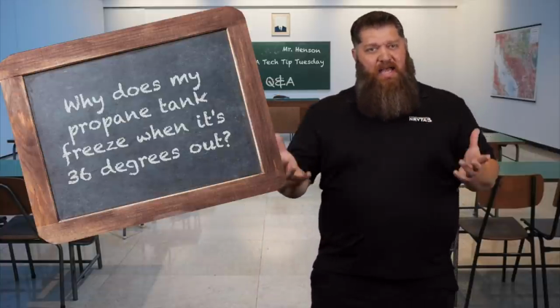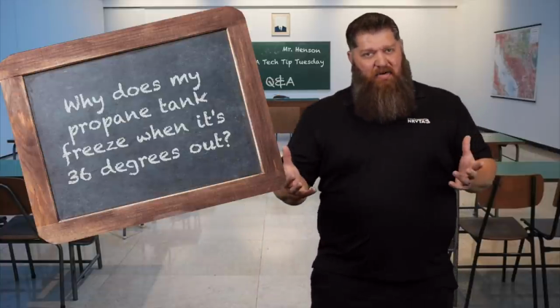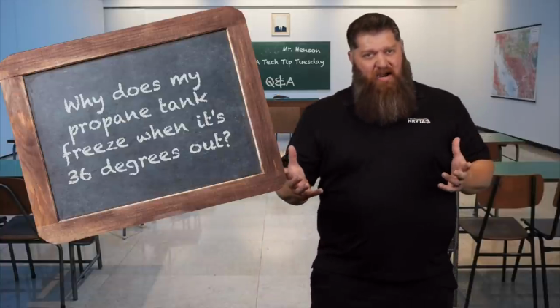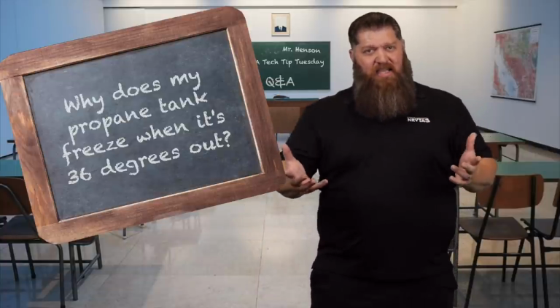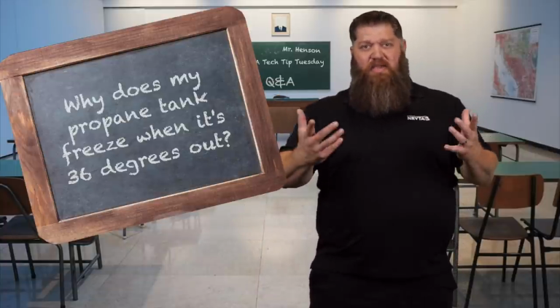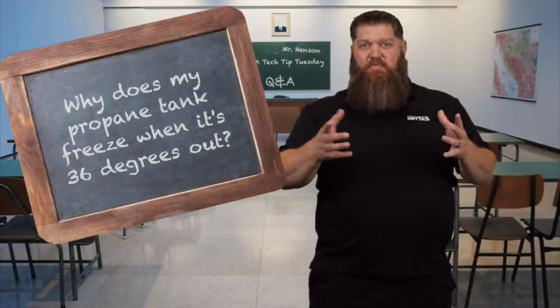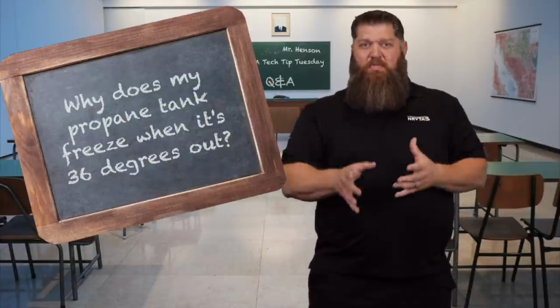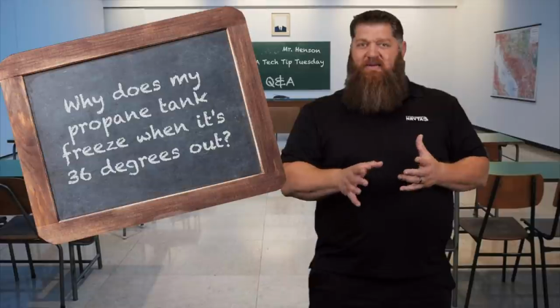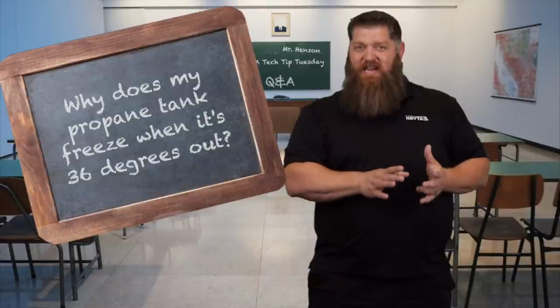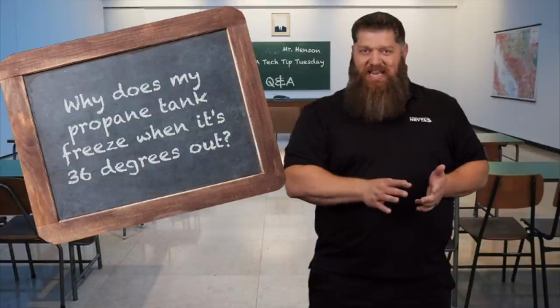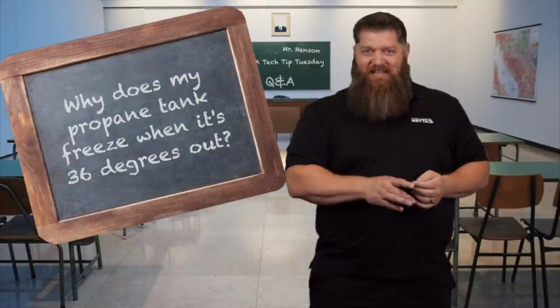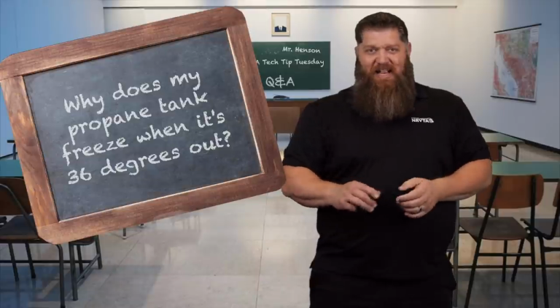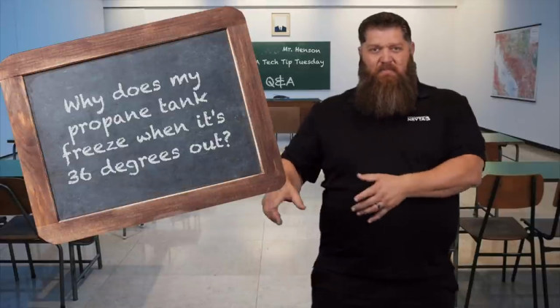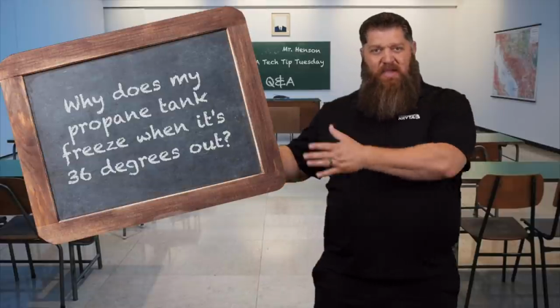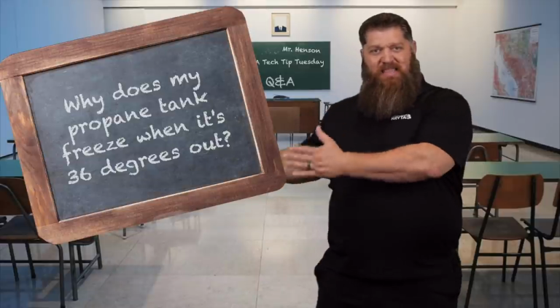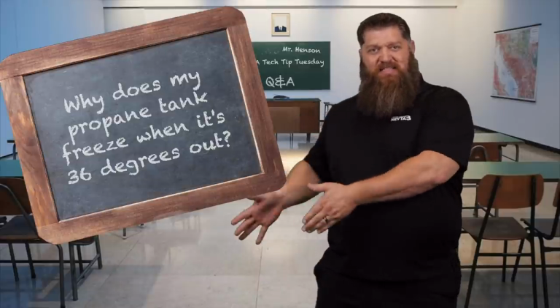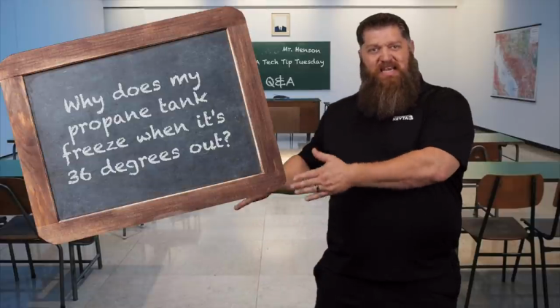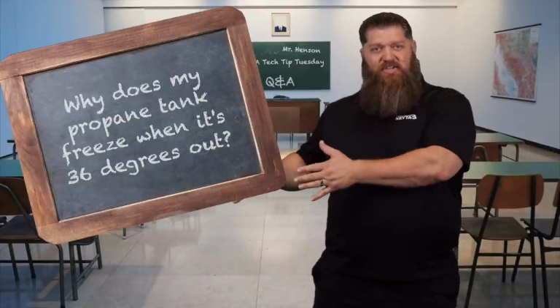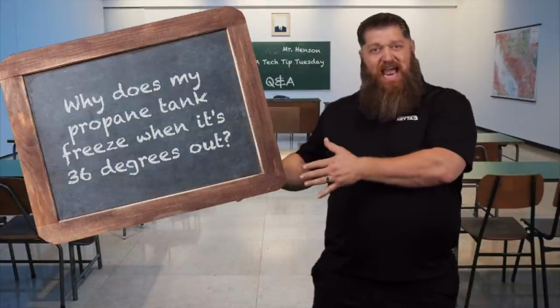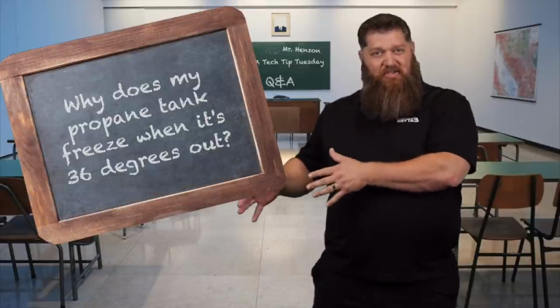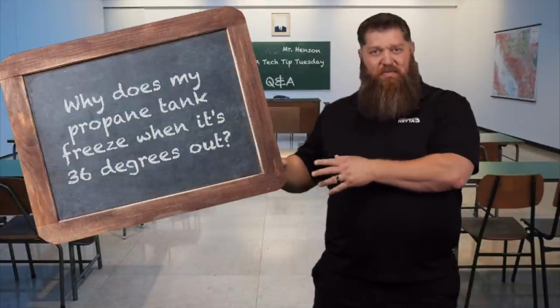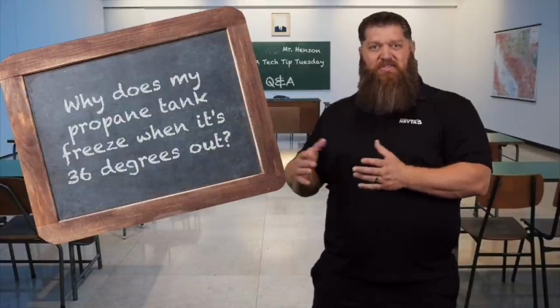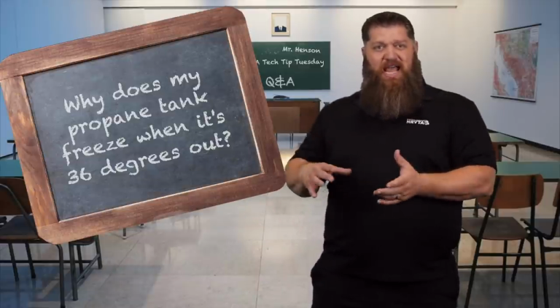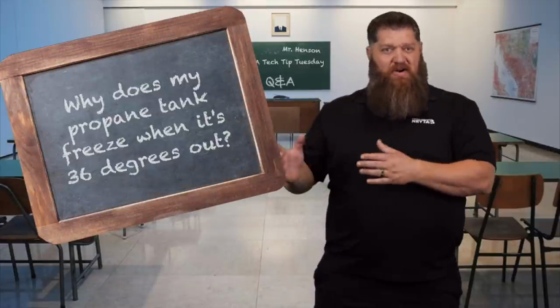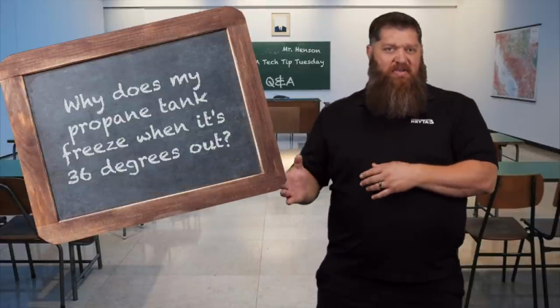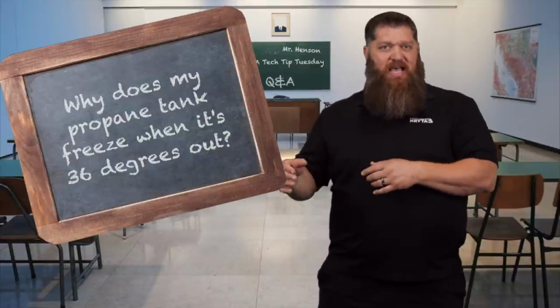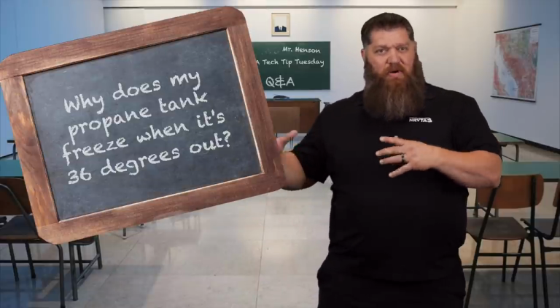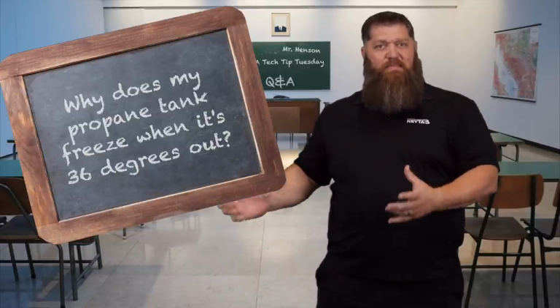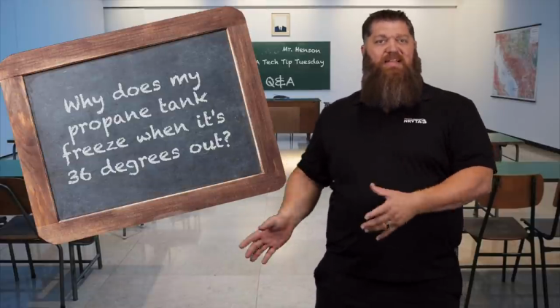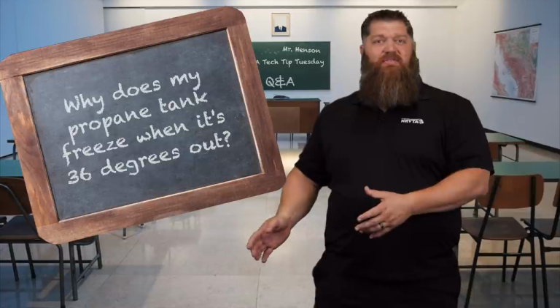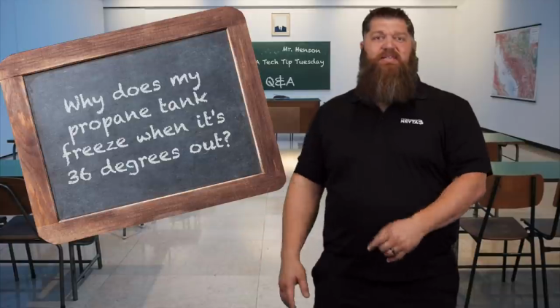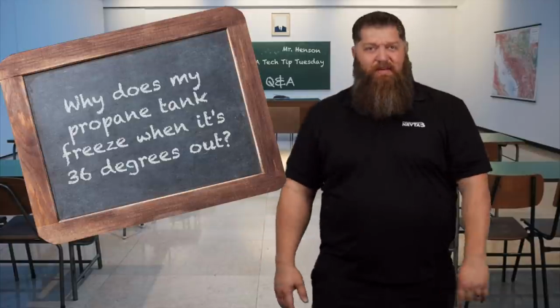Ironically, we use propane for heat, but we get this freezing condition outside because our tanks are outside and it begins to freeze up.